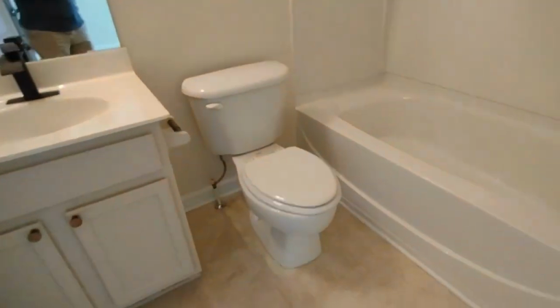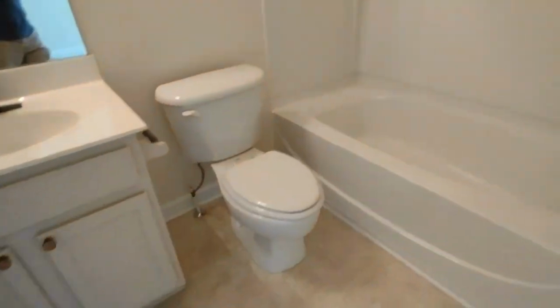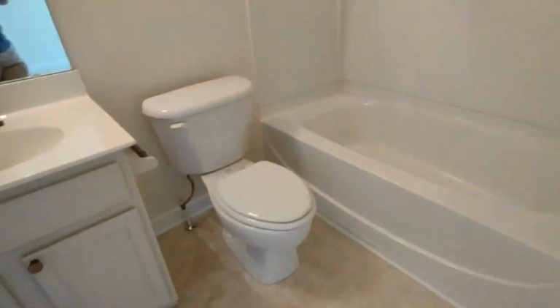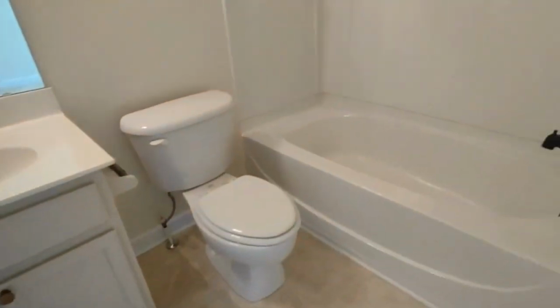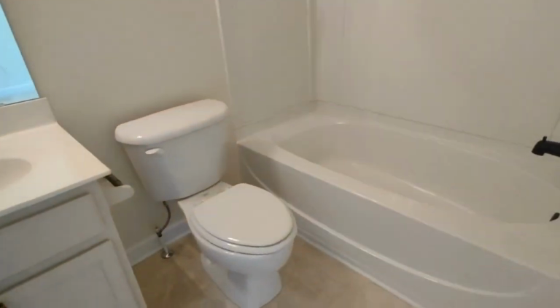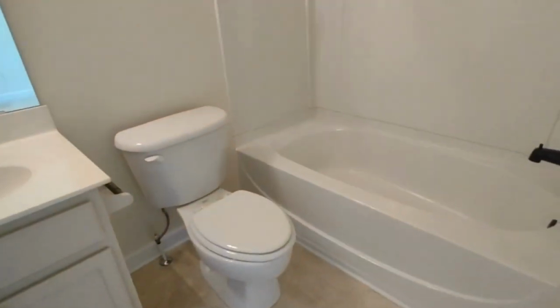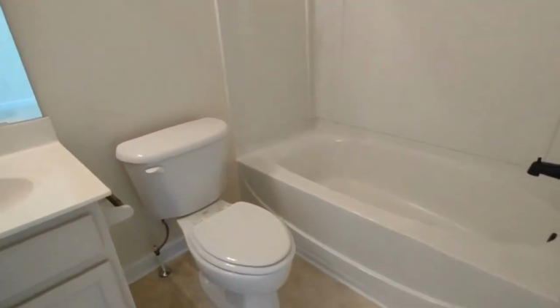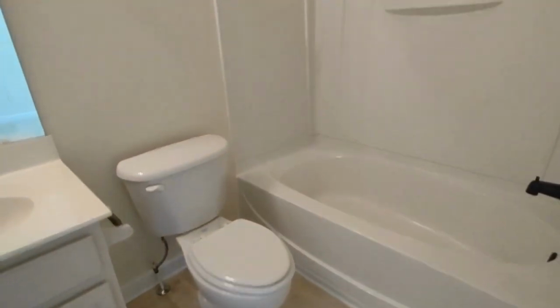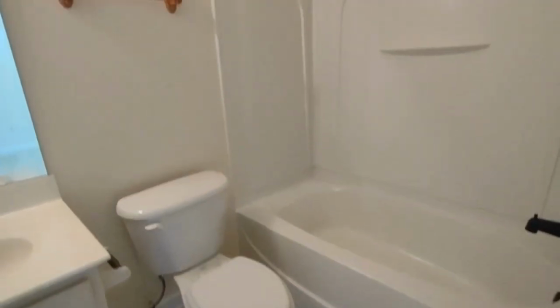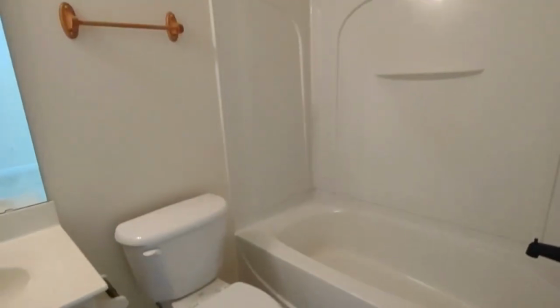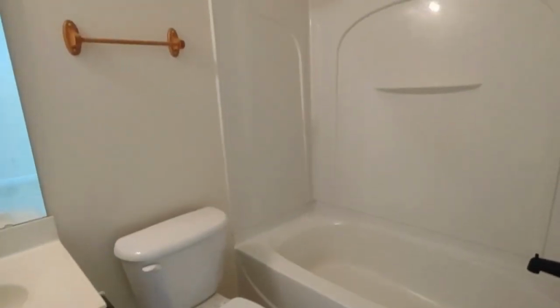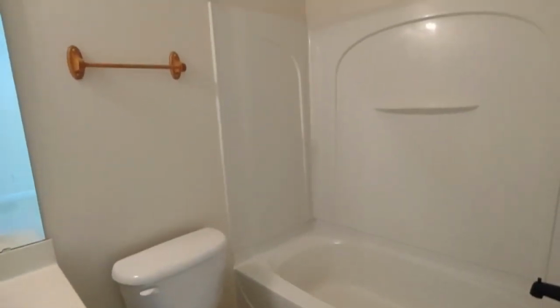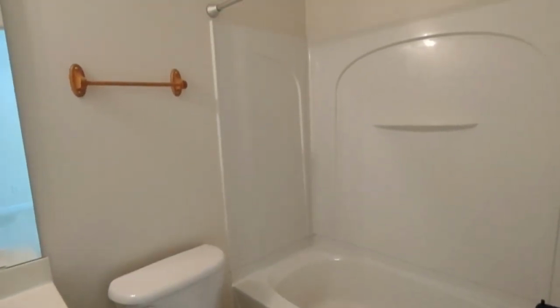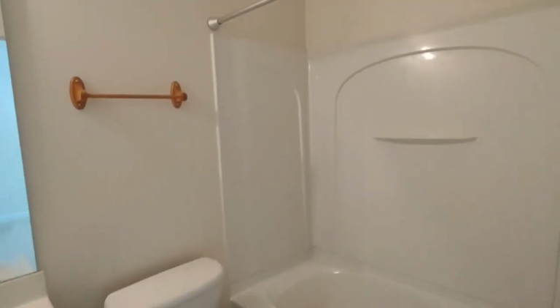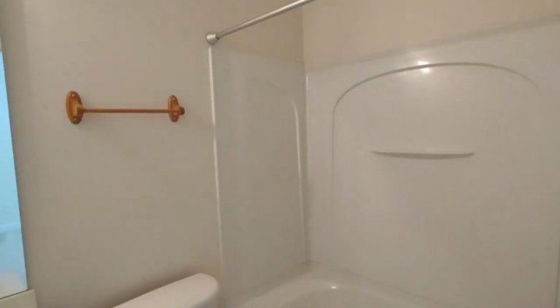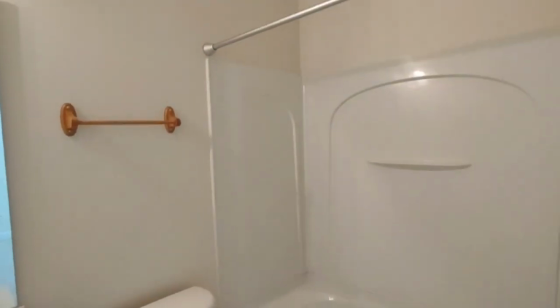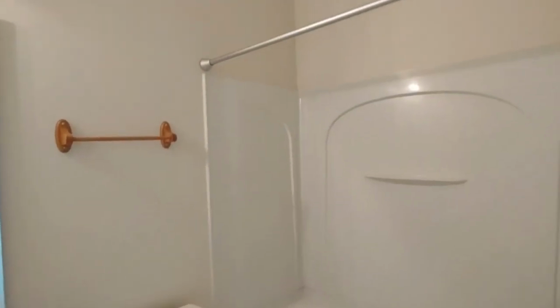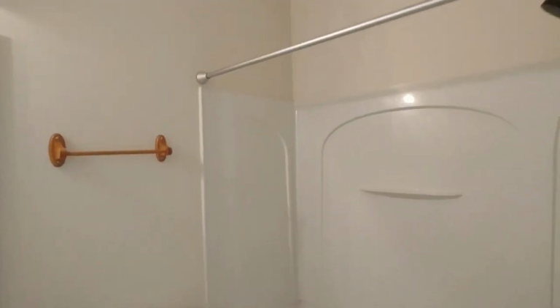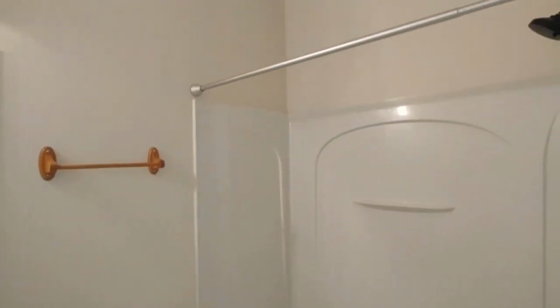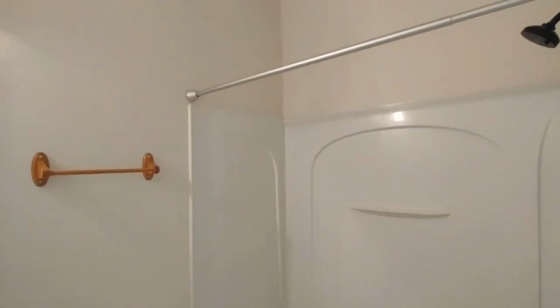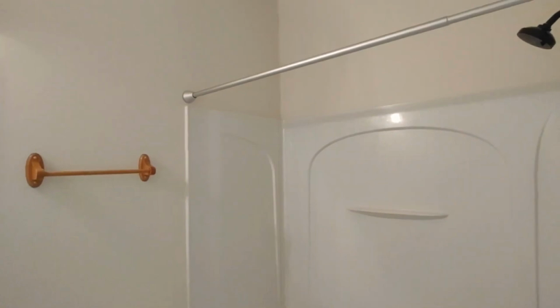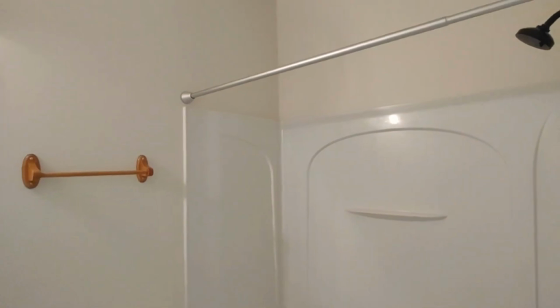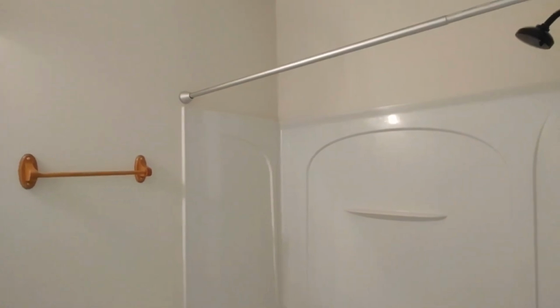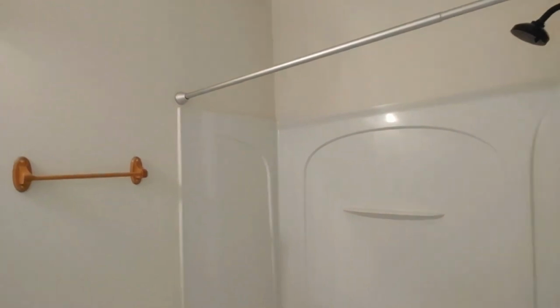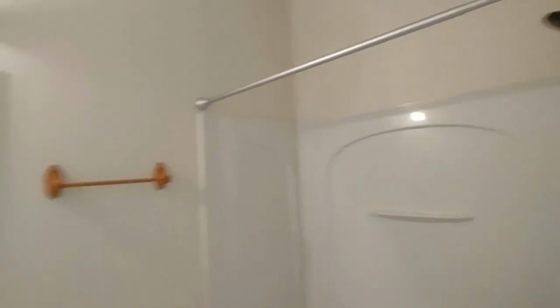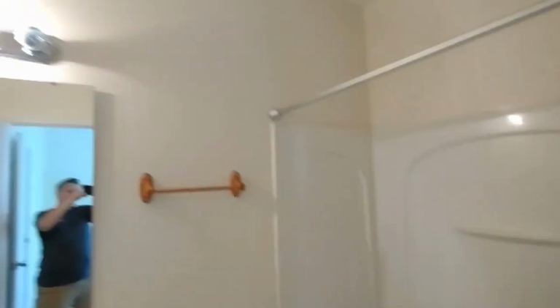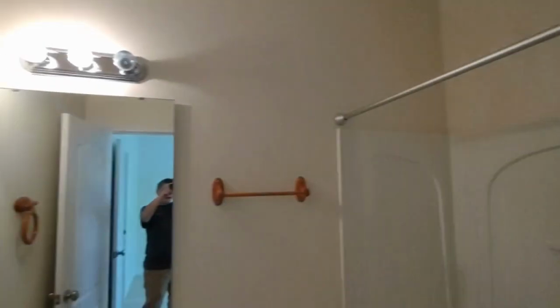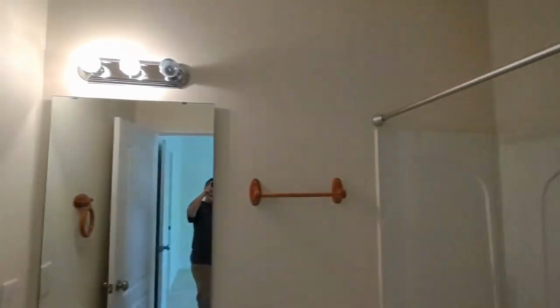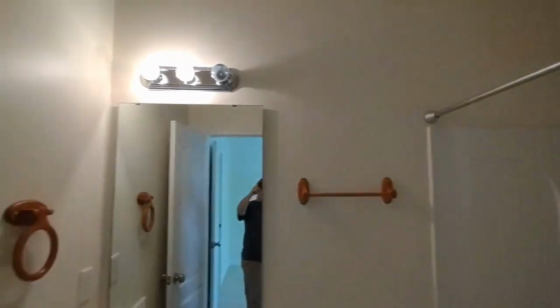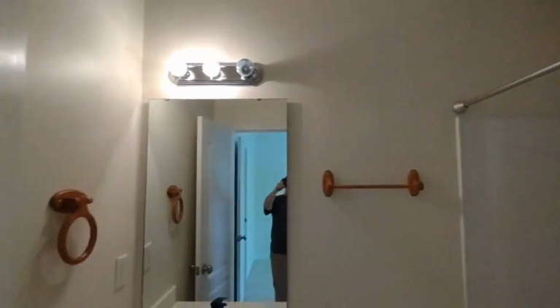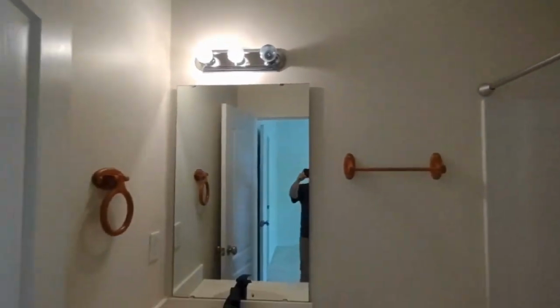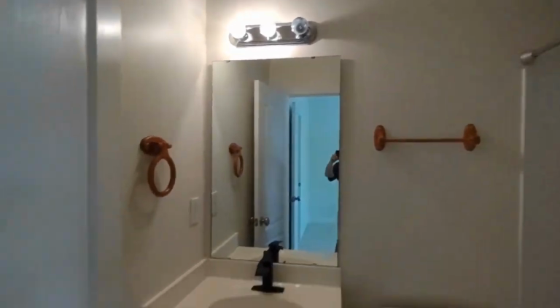This en-suite bath features shower tub combination and large vanity.